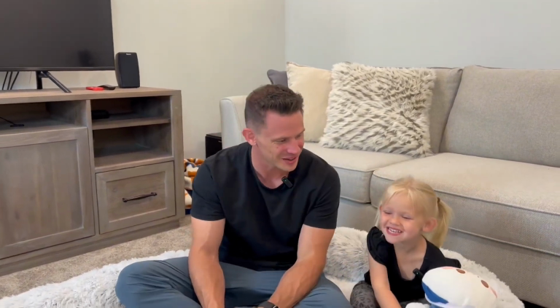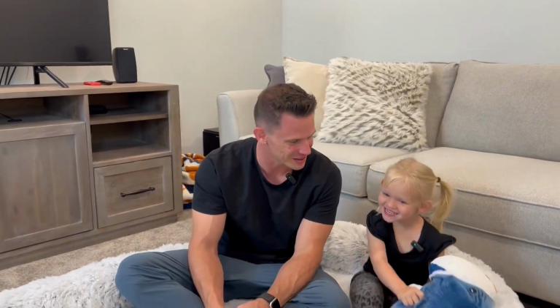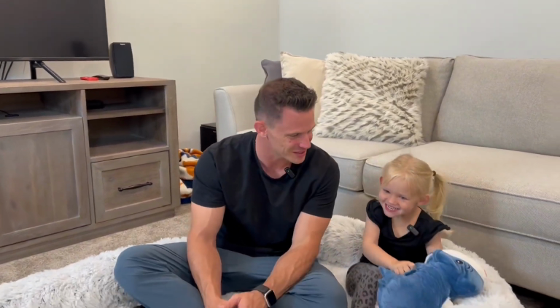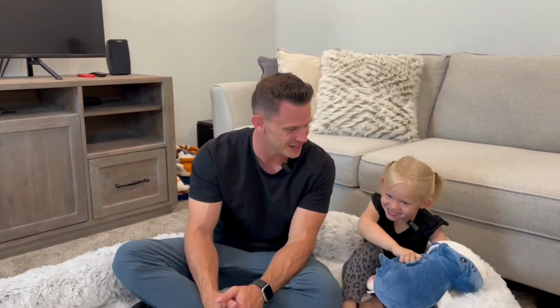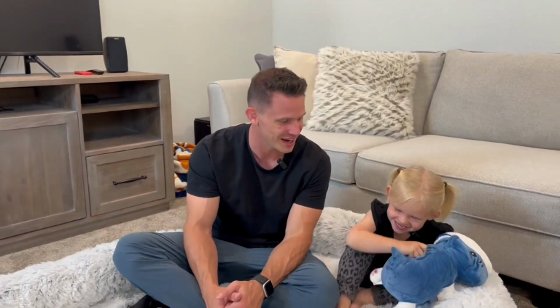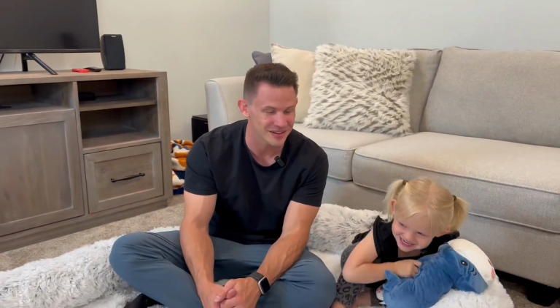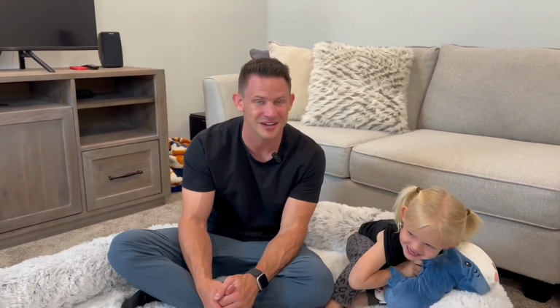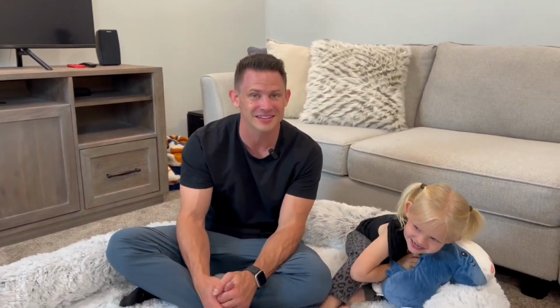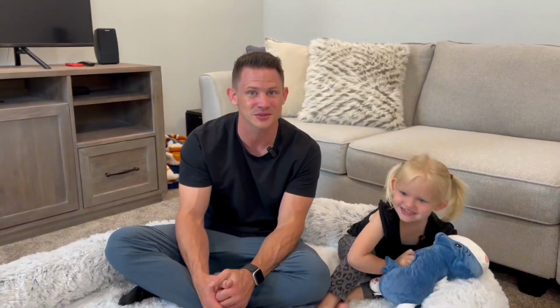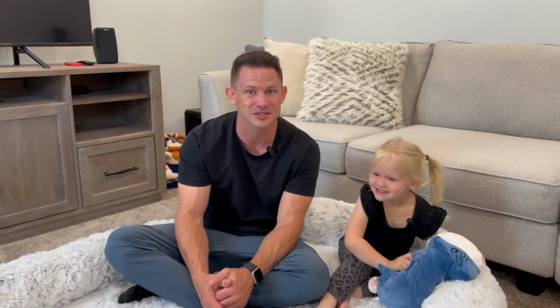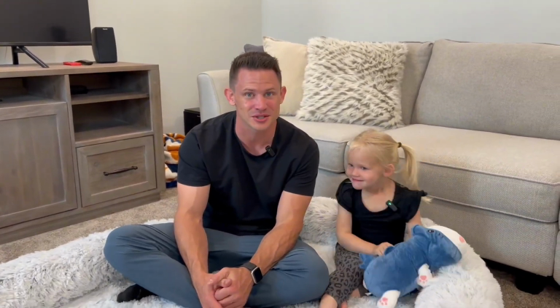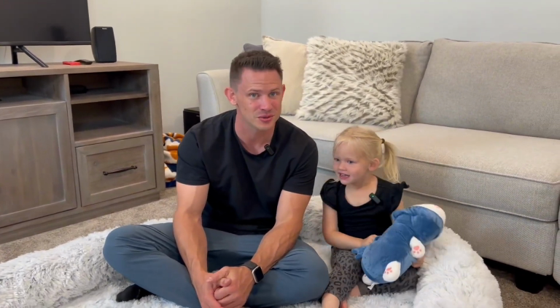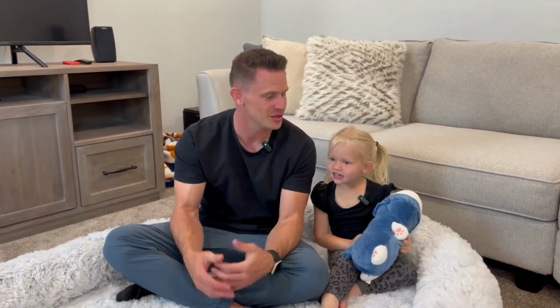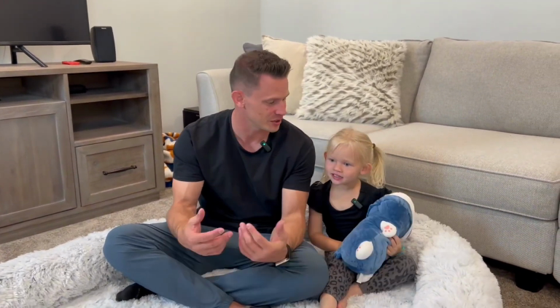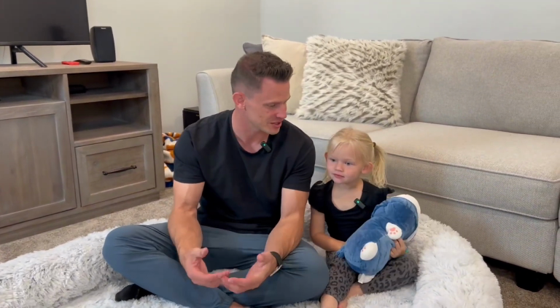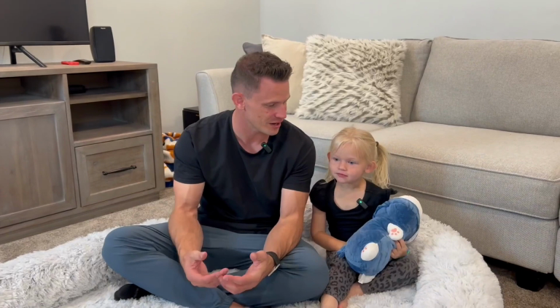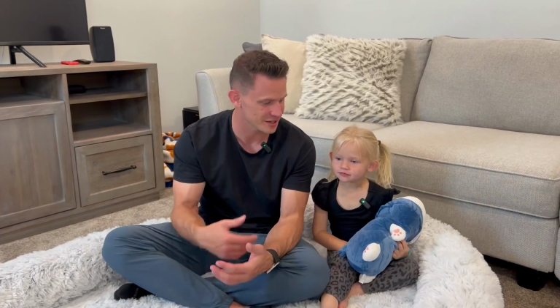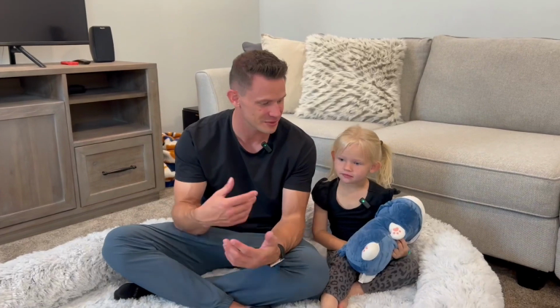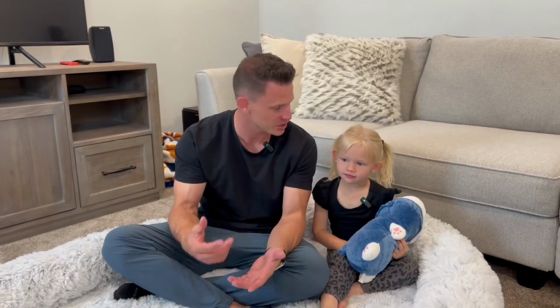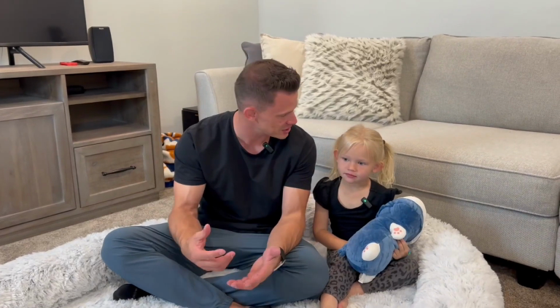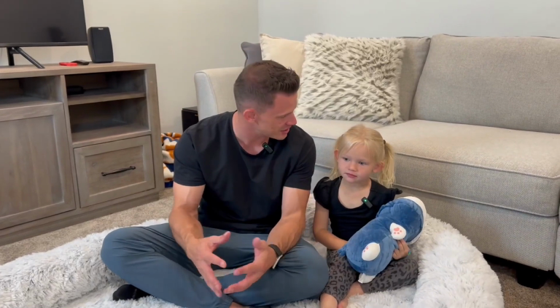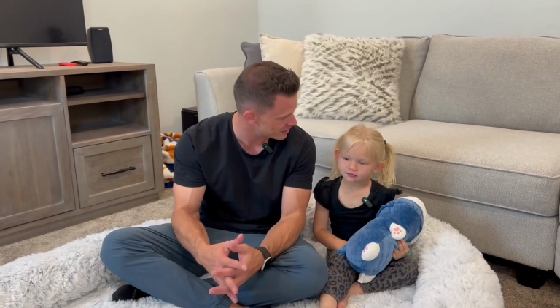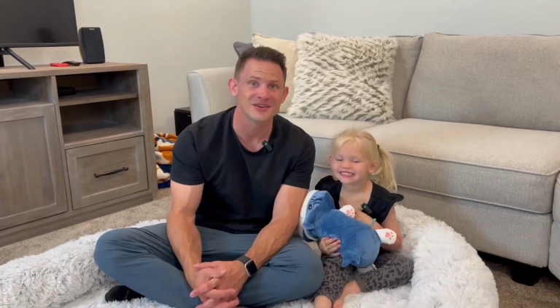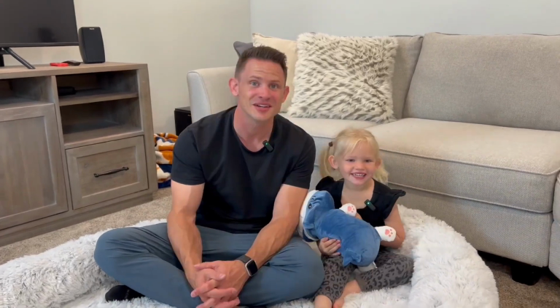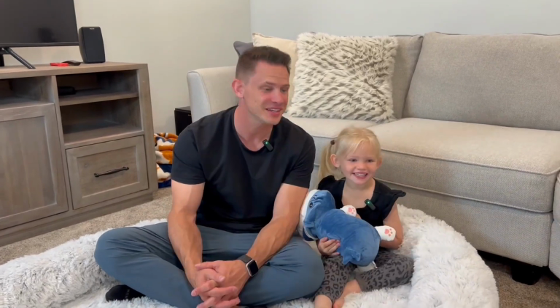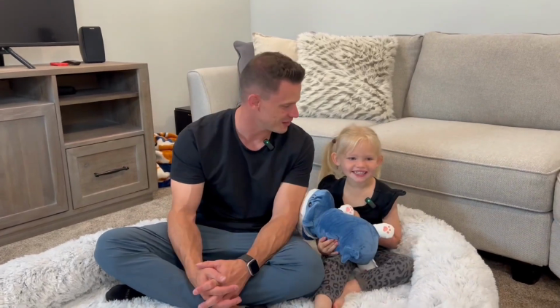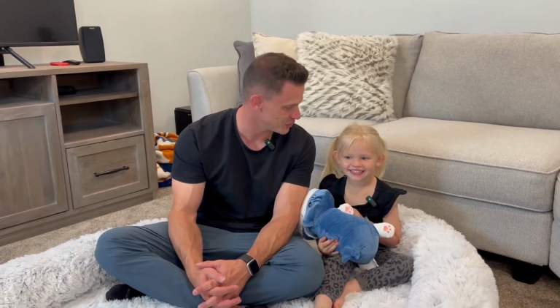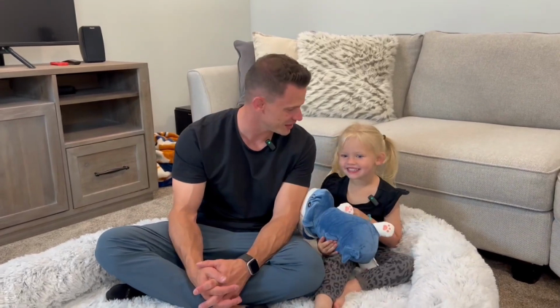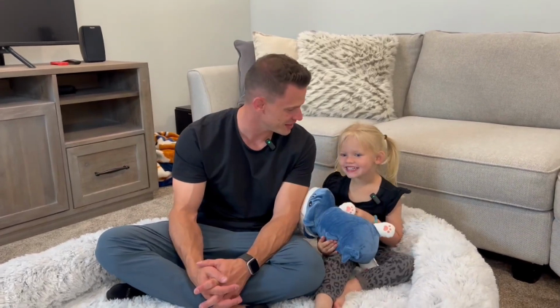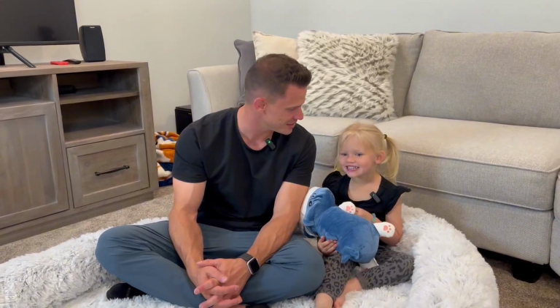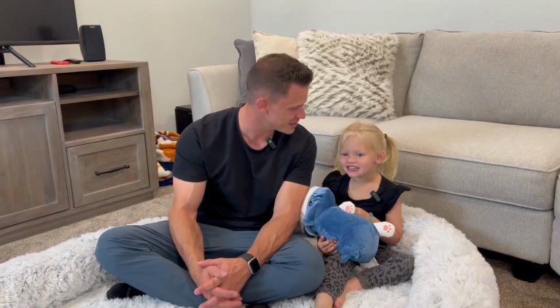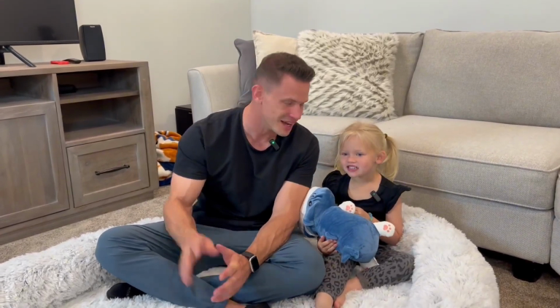My daughter loves it. I love it. I think it's really cute, really soft. Not going to scratch or anything. We really like it.